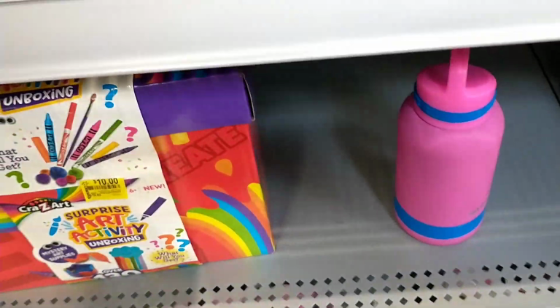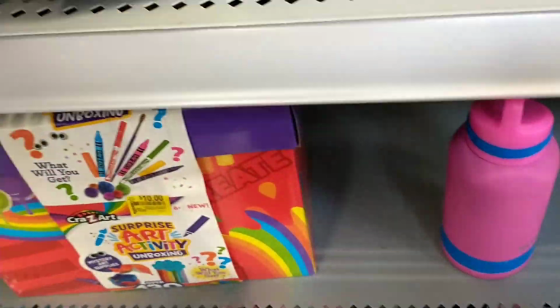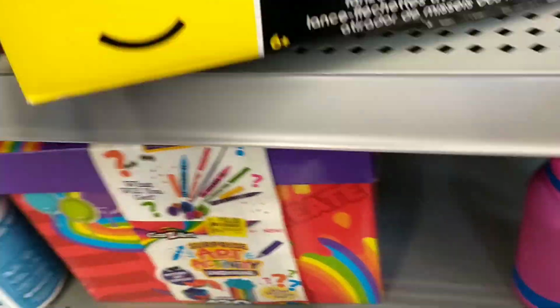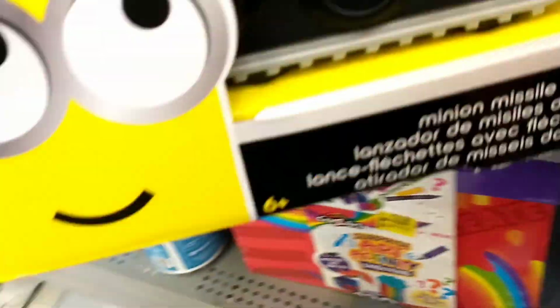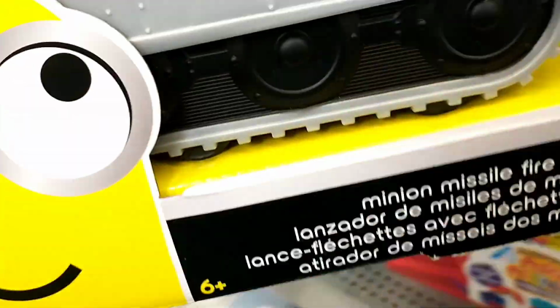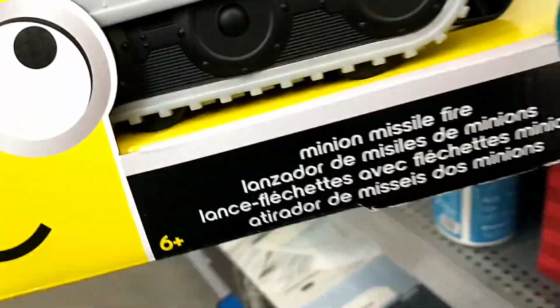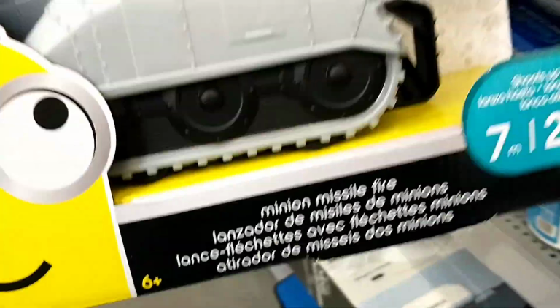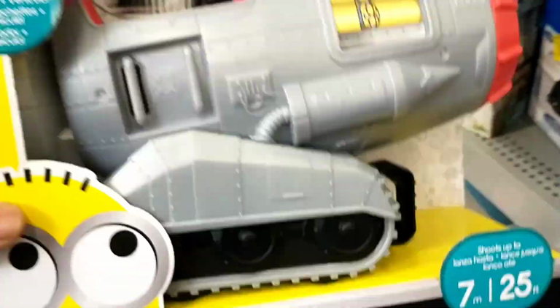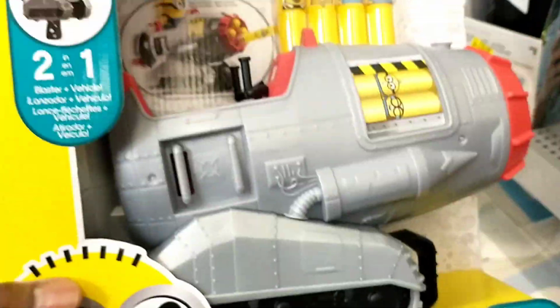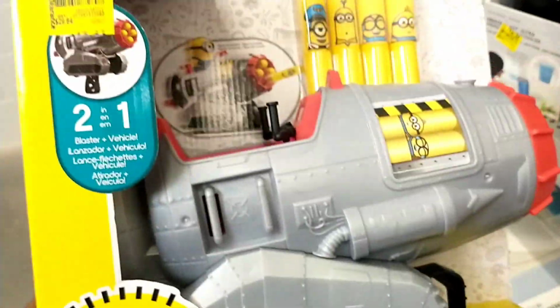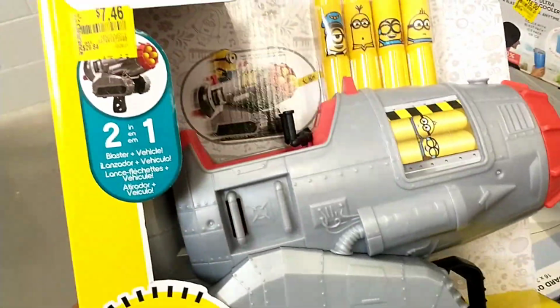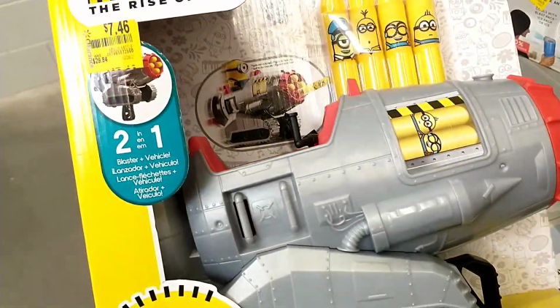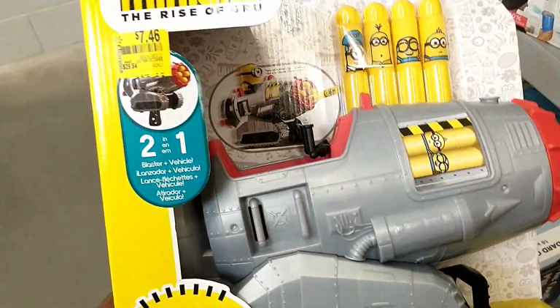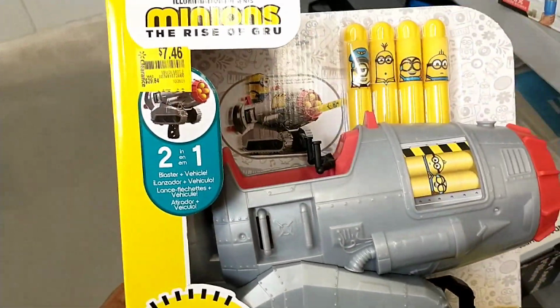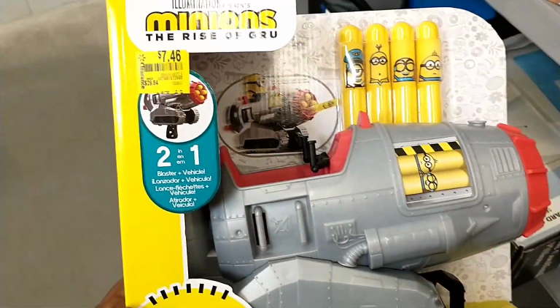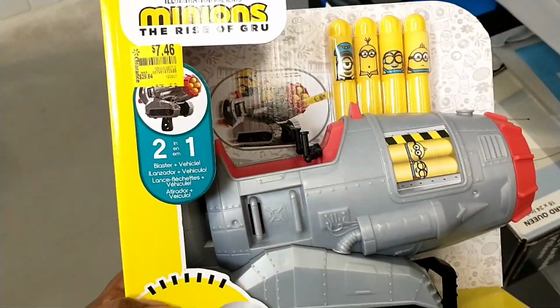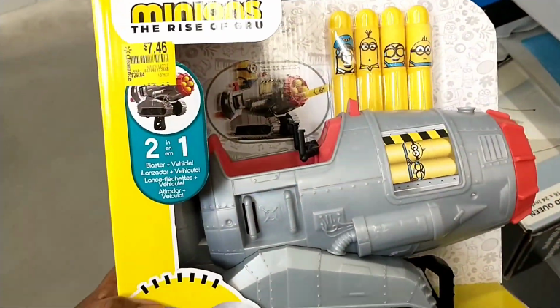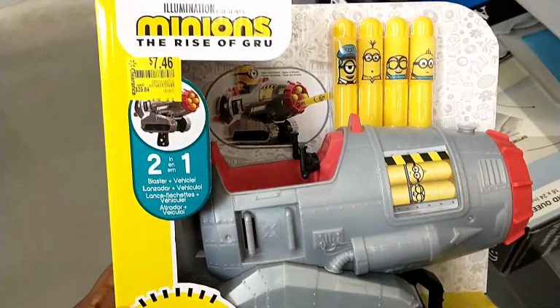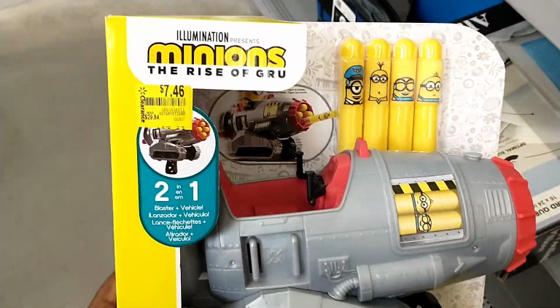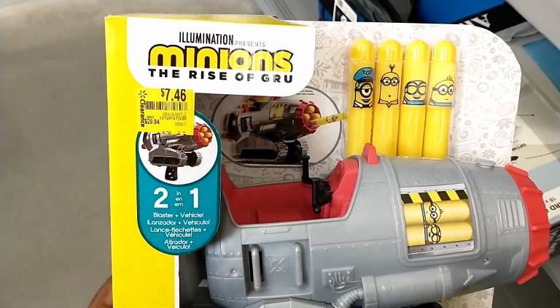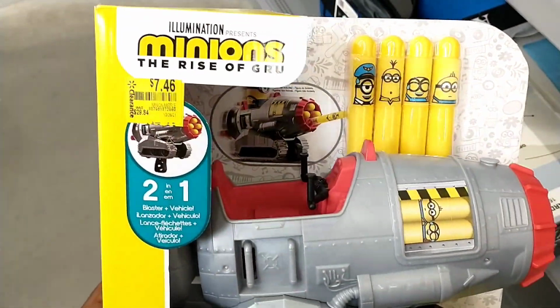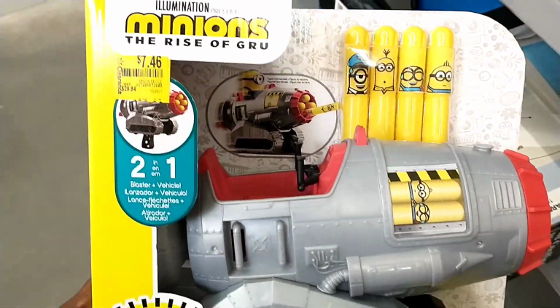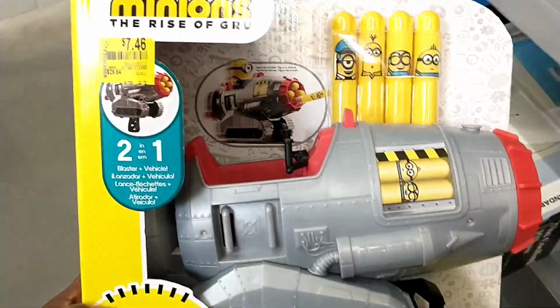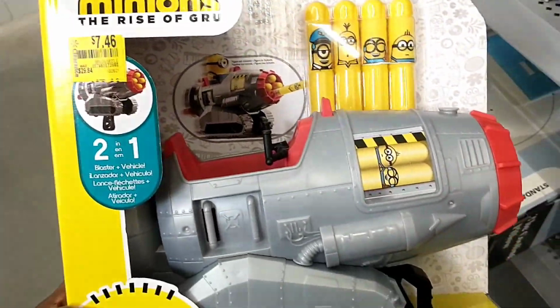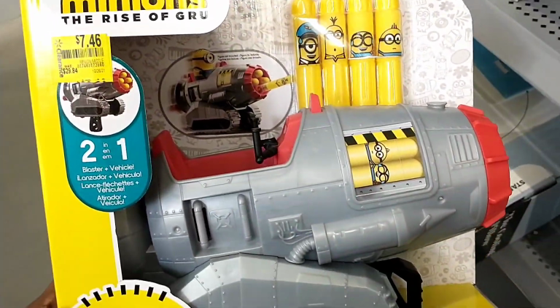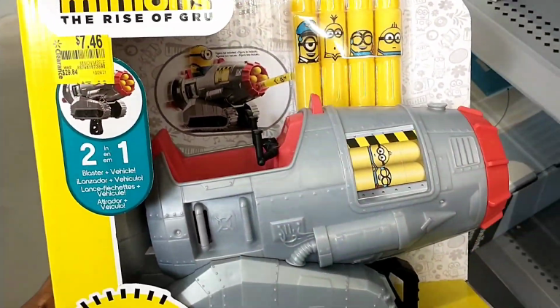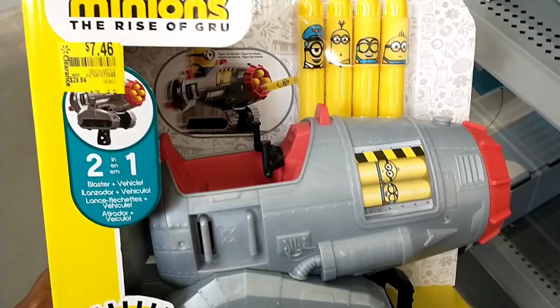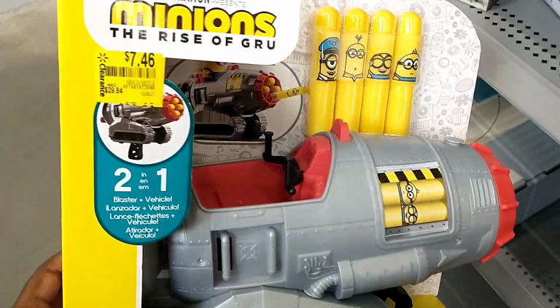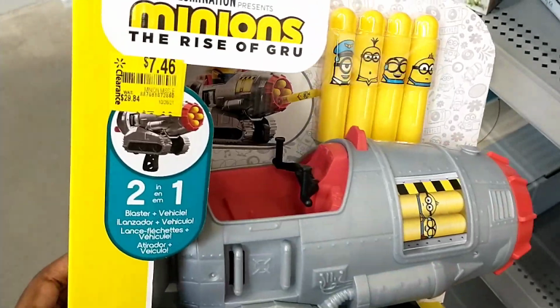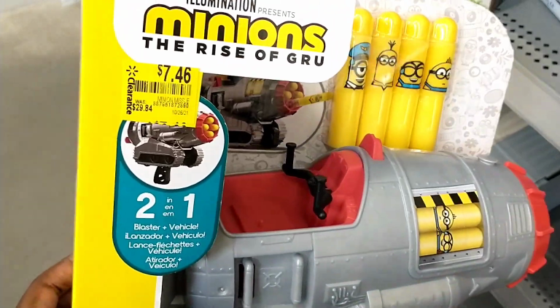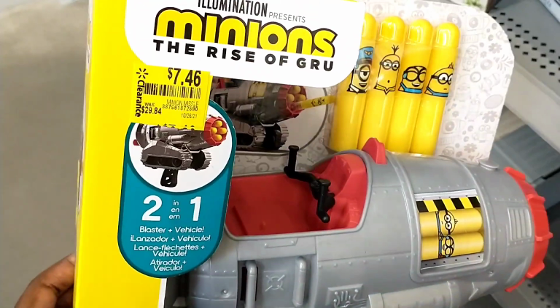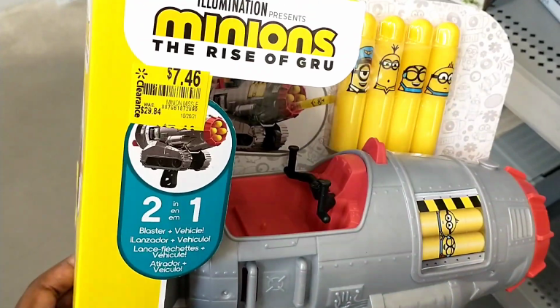There's a Minions toy here, $29.84 down to $7.46, which is quite a good price.